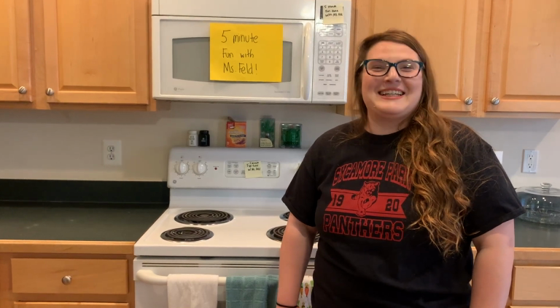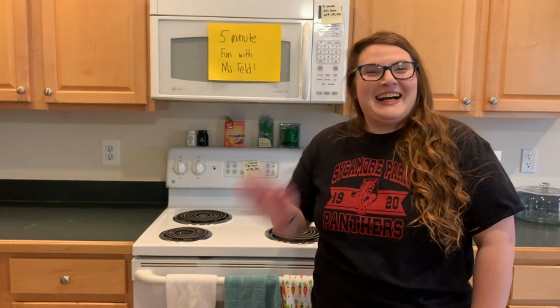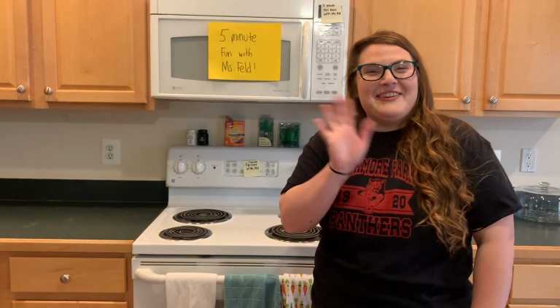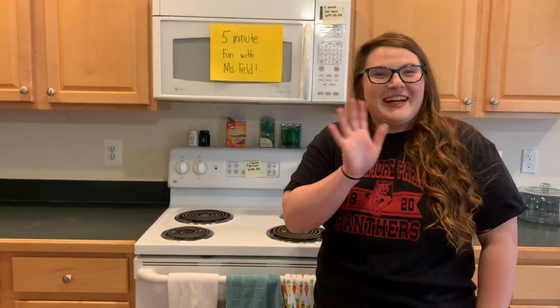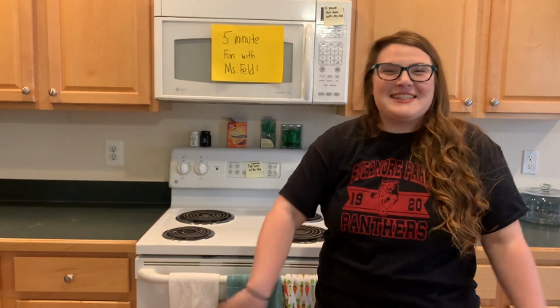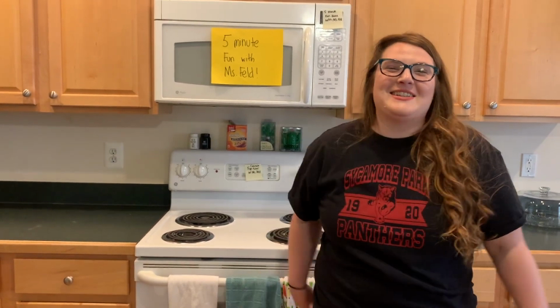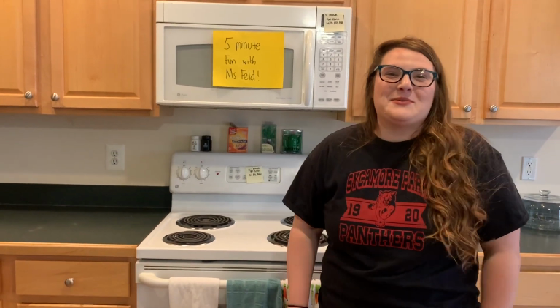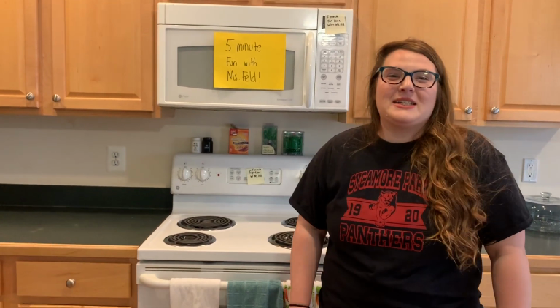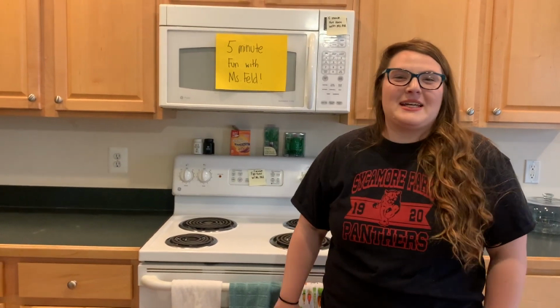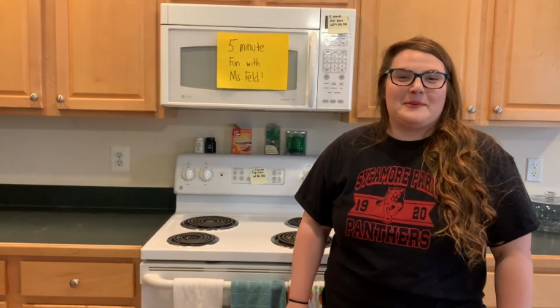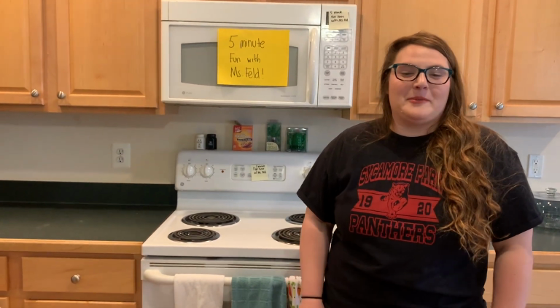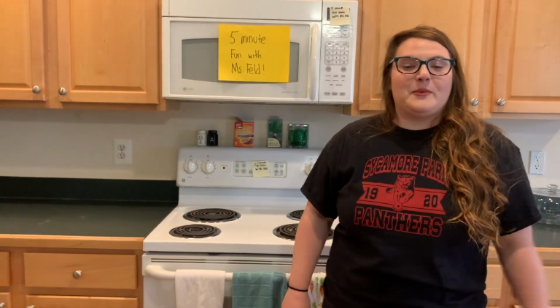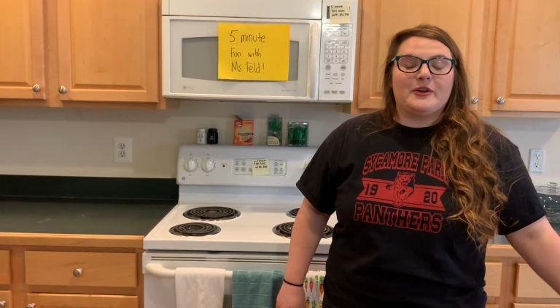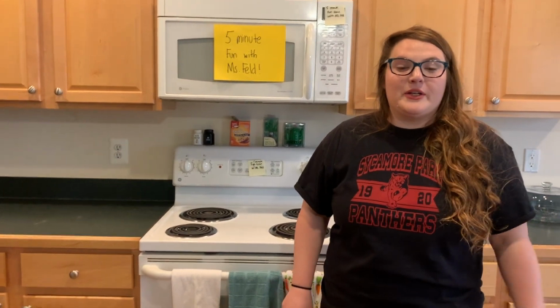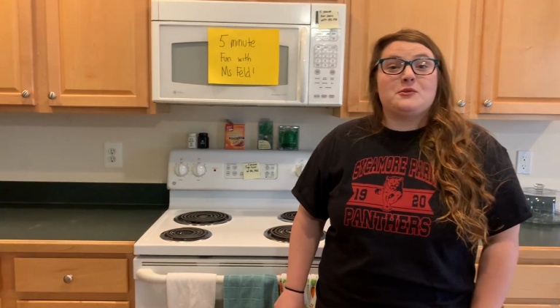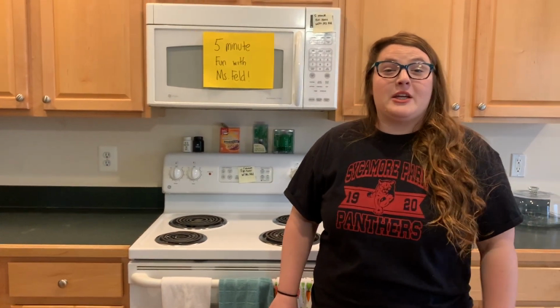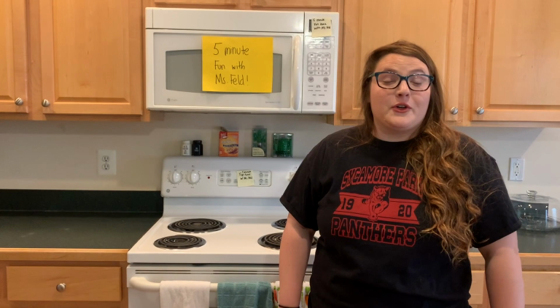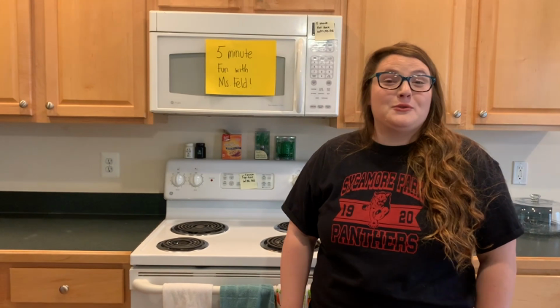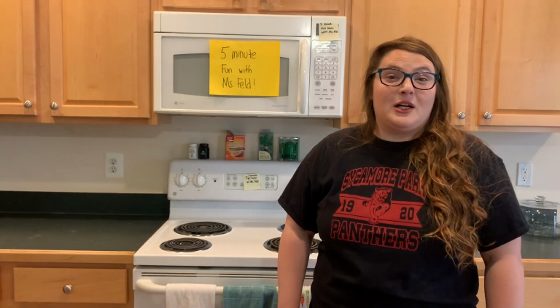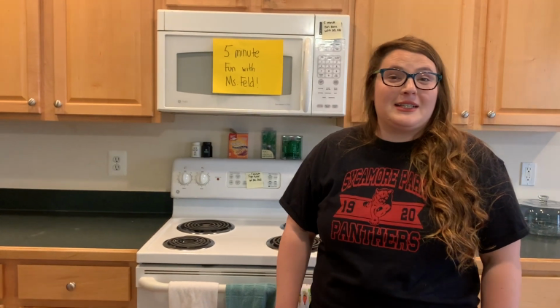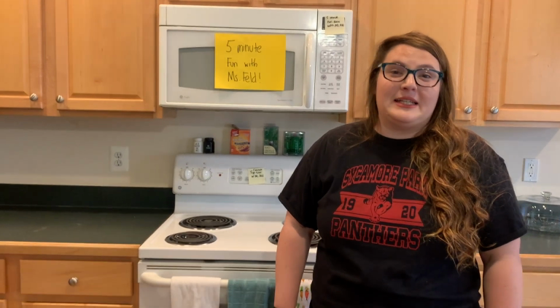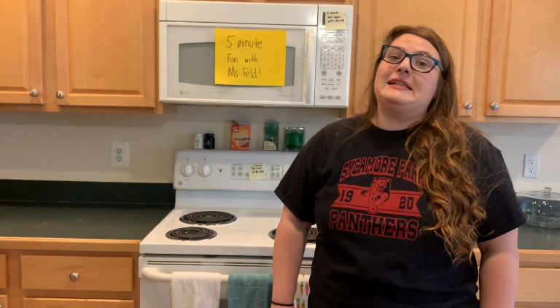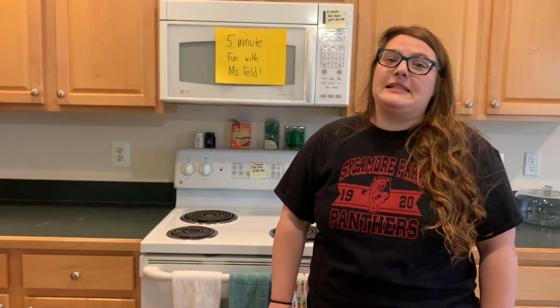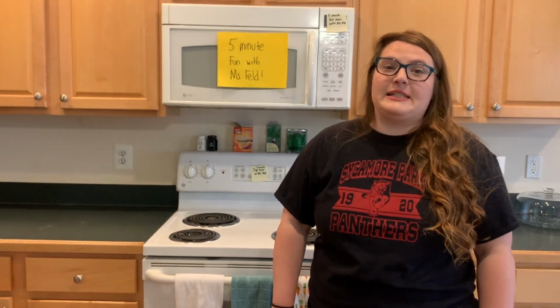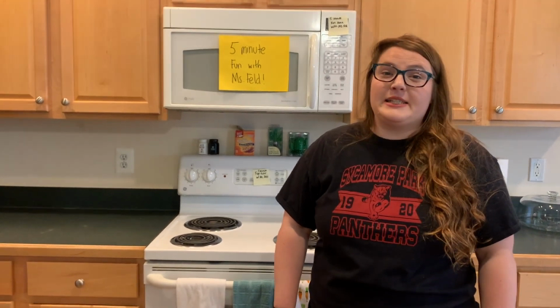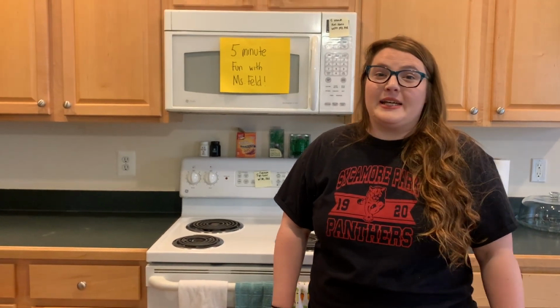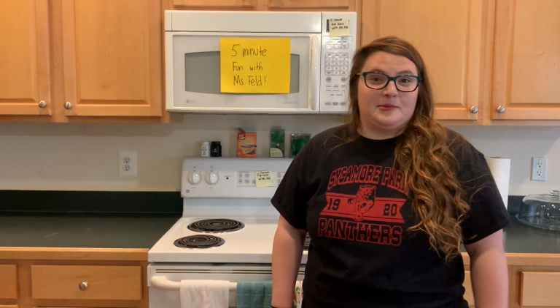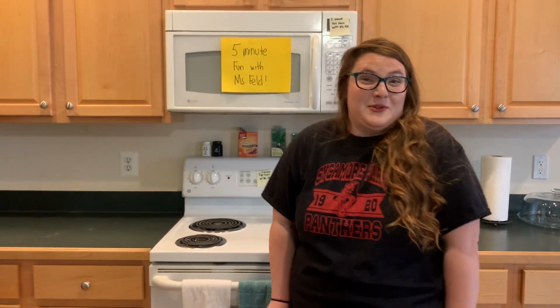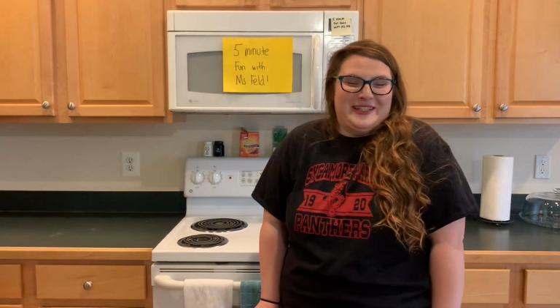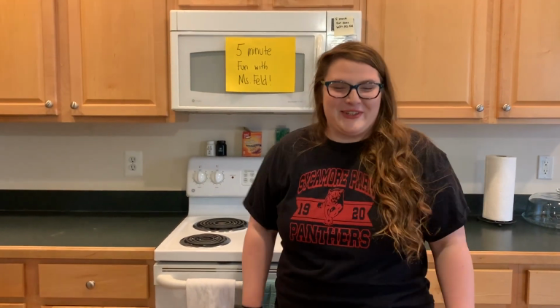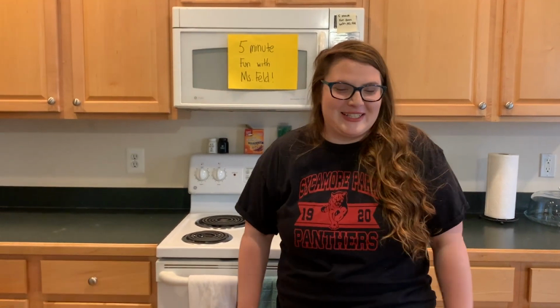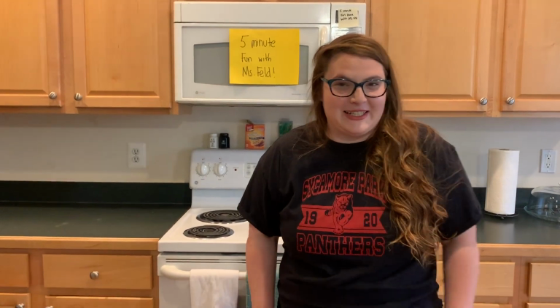Hi friends! On this week's experiment we are going to make our own rock candy, and it is edible, so that's very exciting.